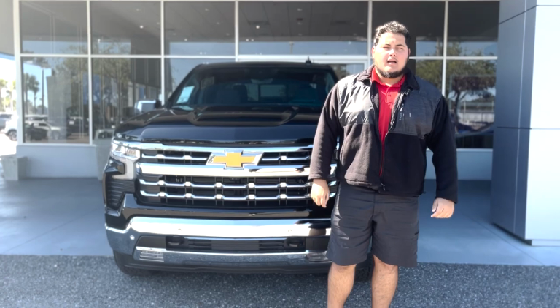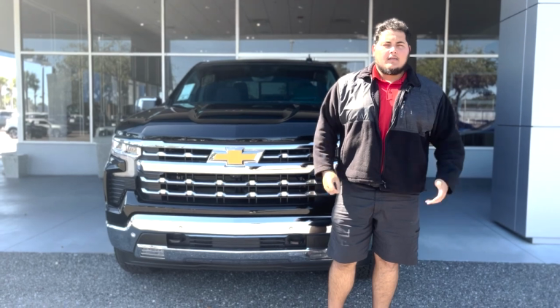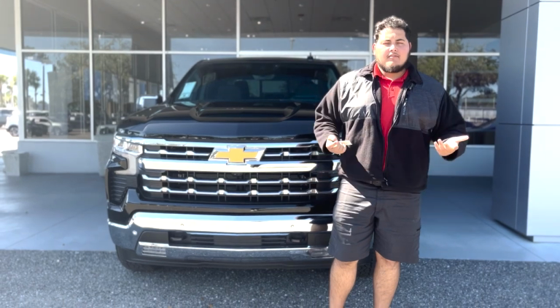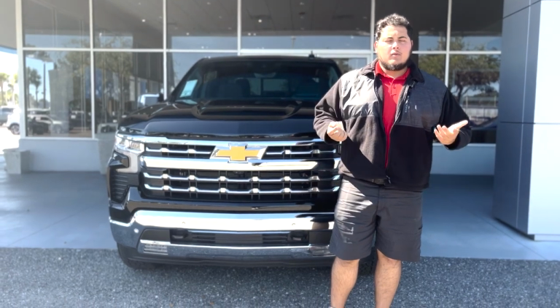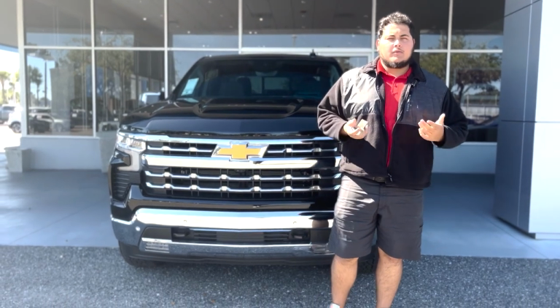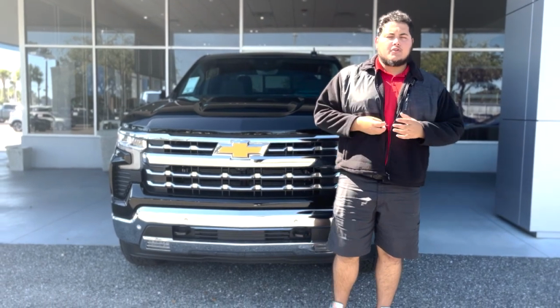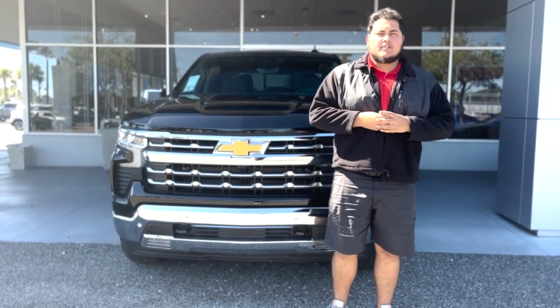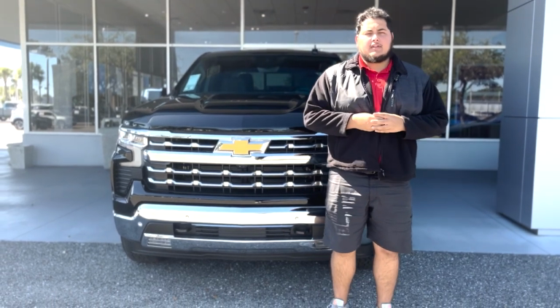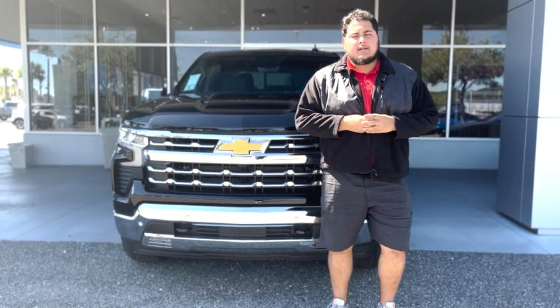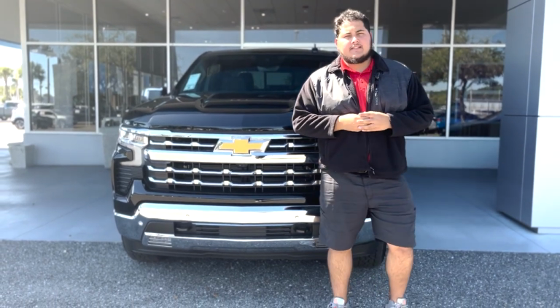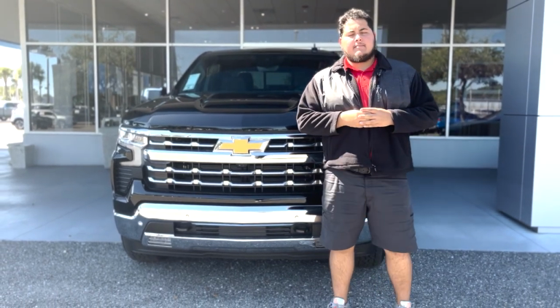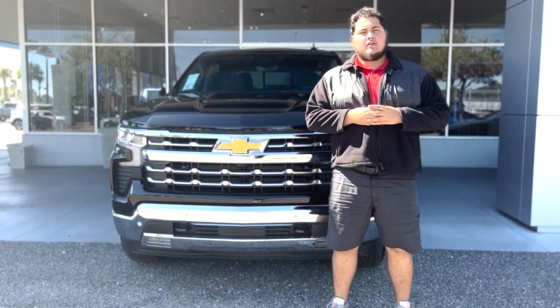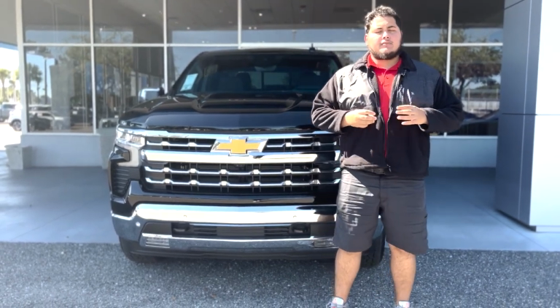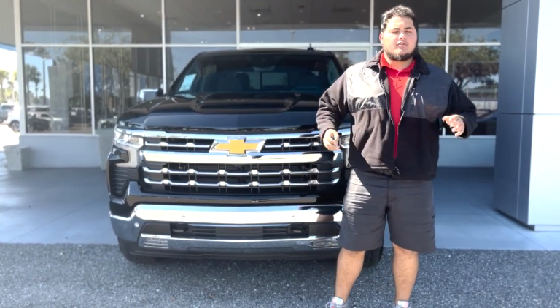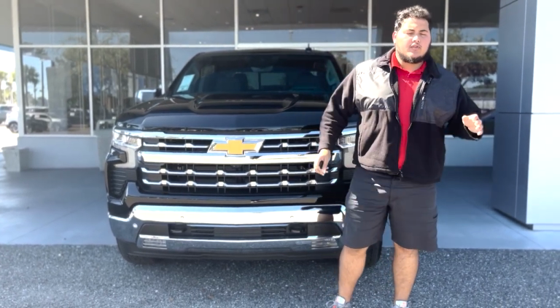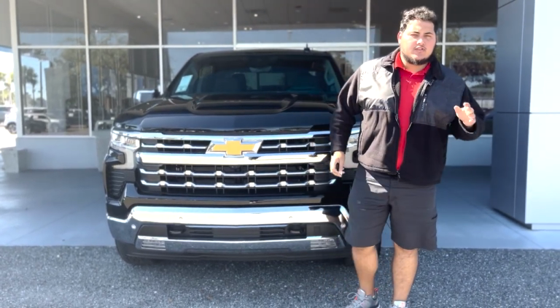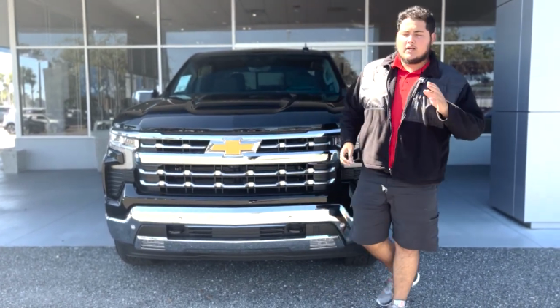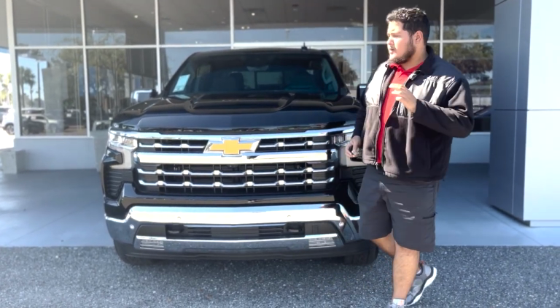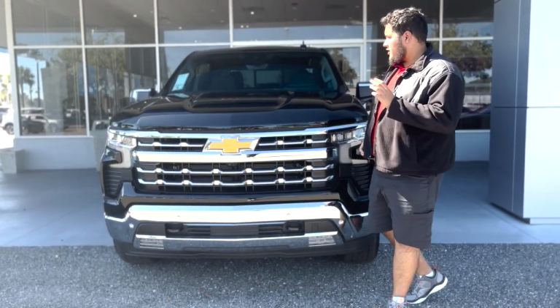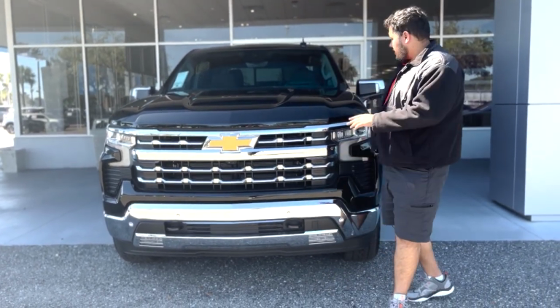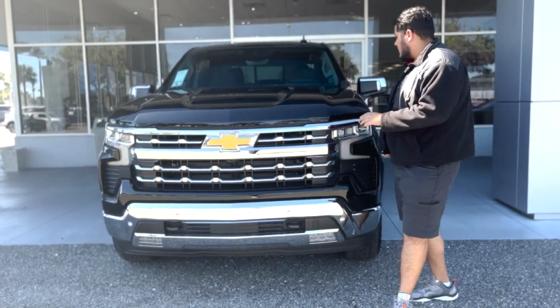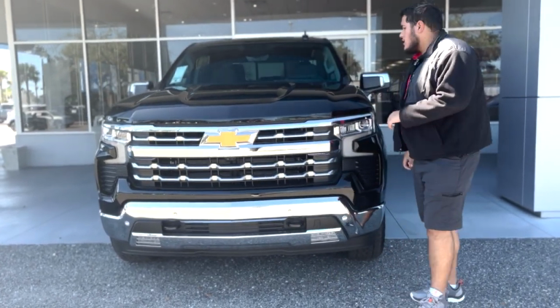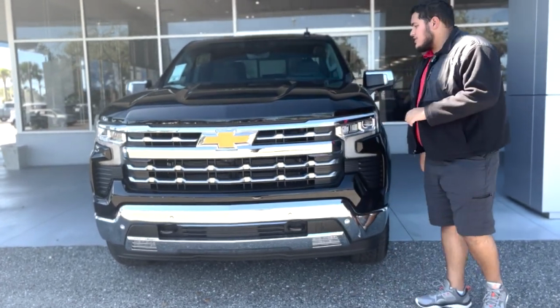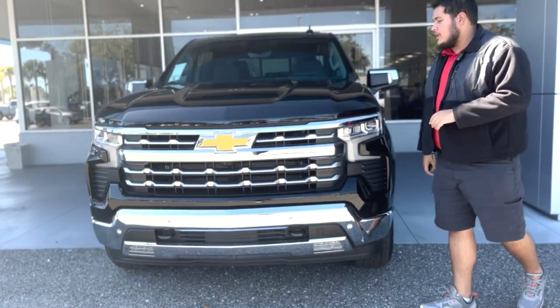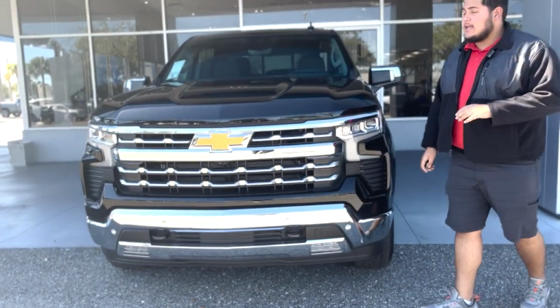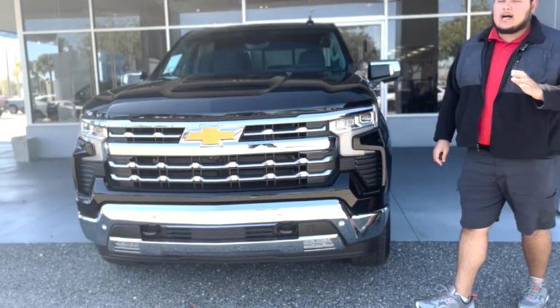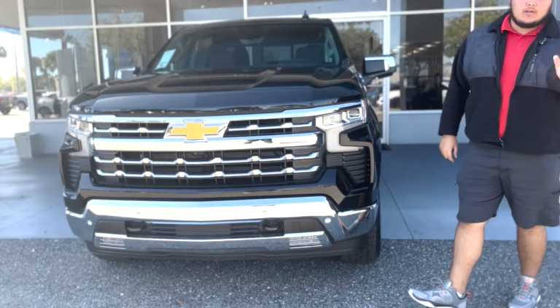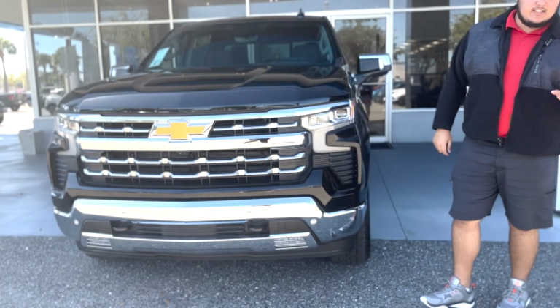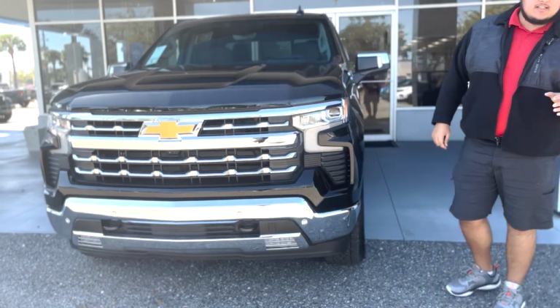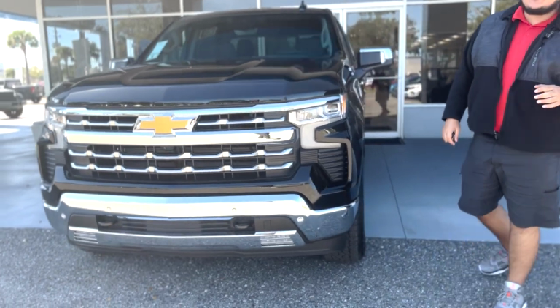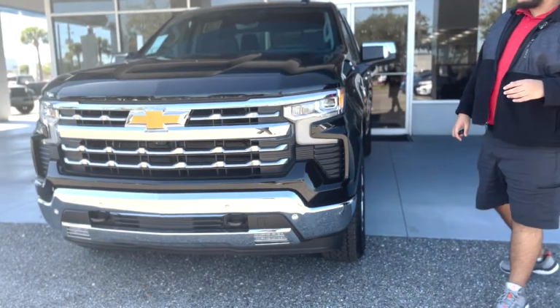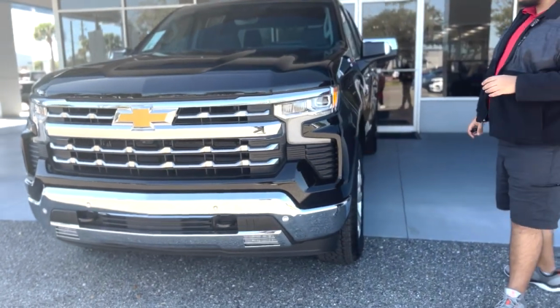Hi everybody, welcome to George Moore Chevrolet. My name is Sam Martin. I'll be showing you this 2023 Chevrolet LTZ Silverado.